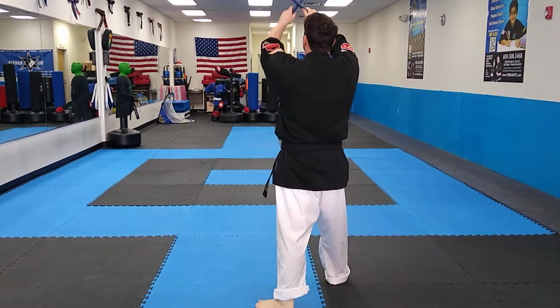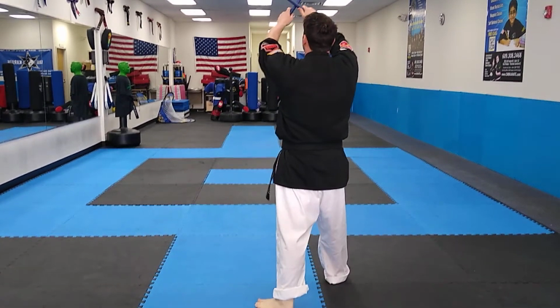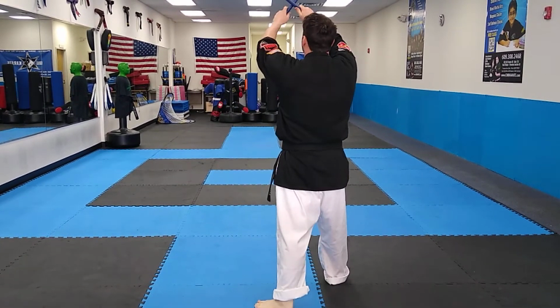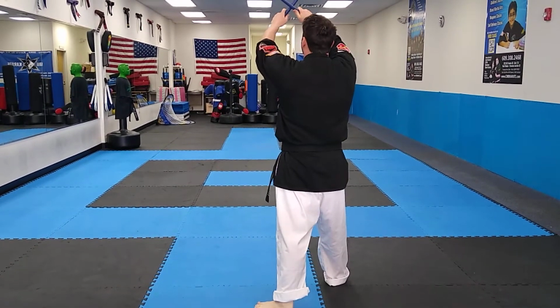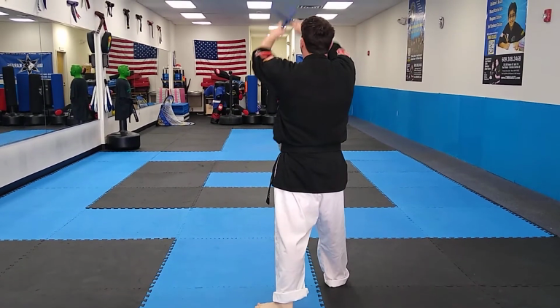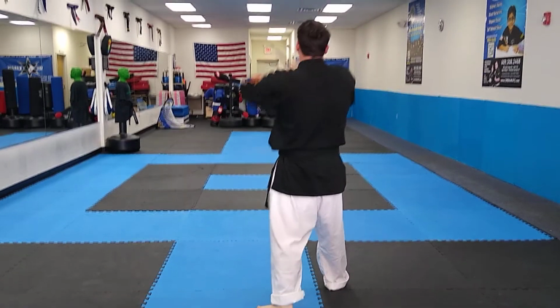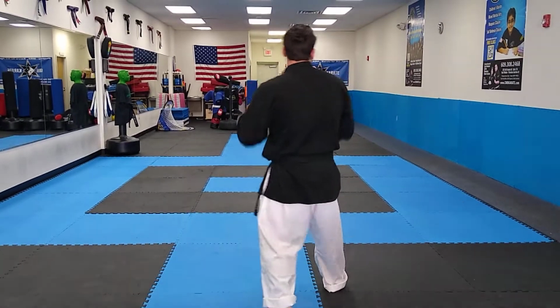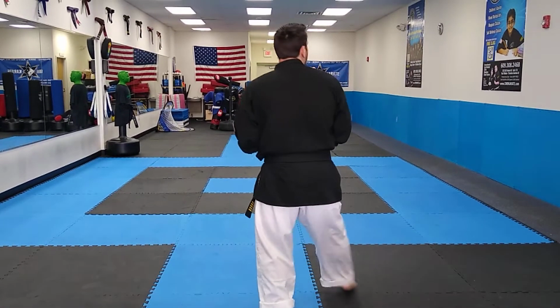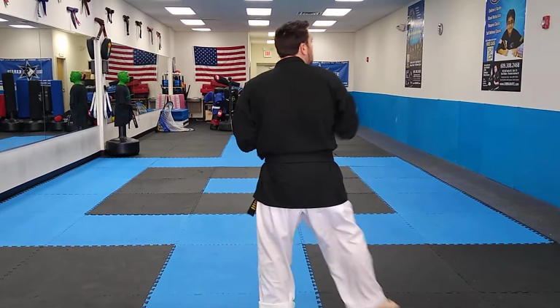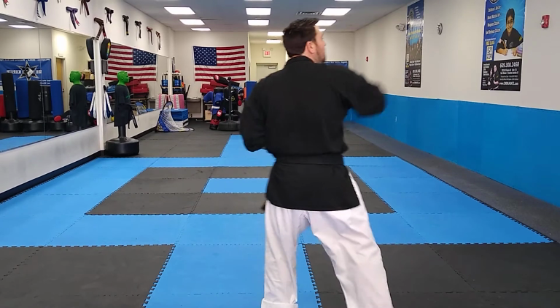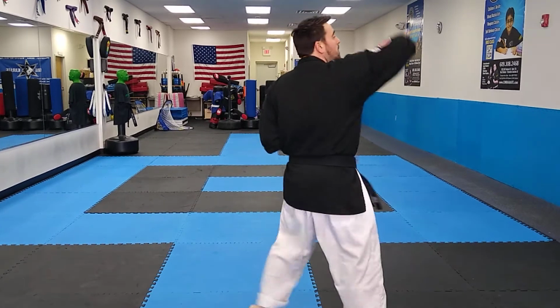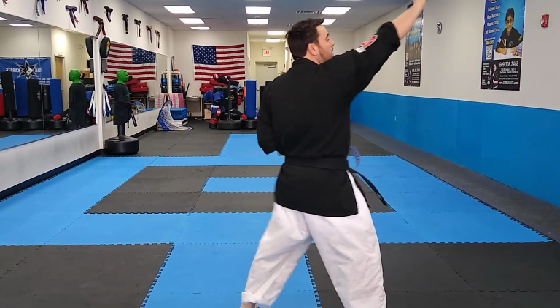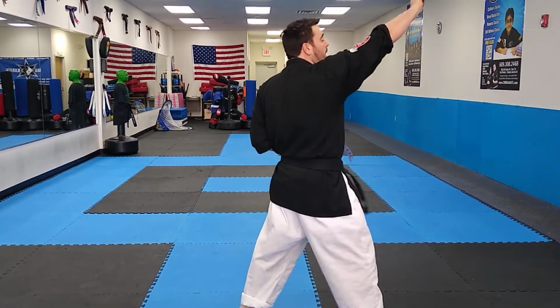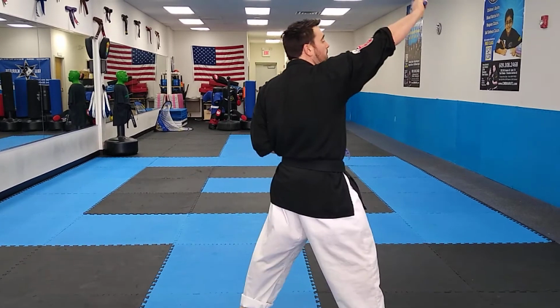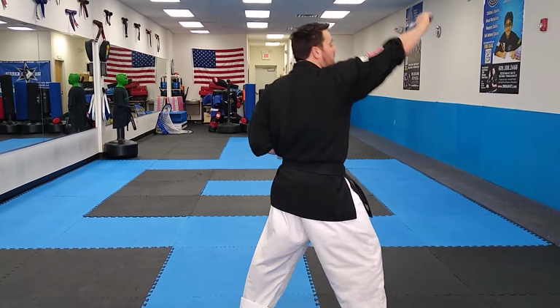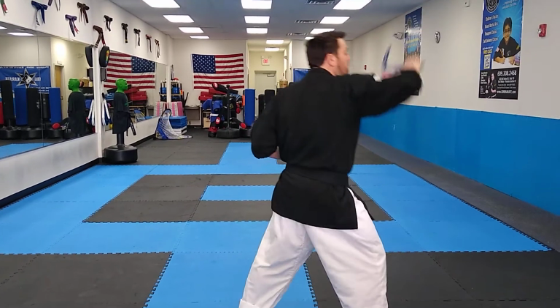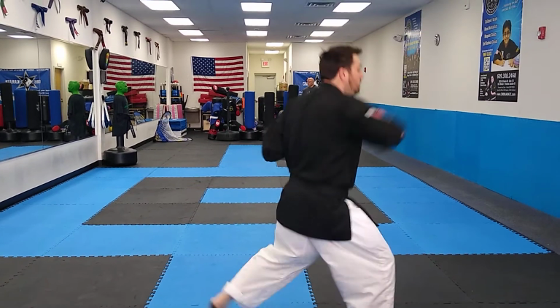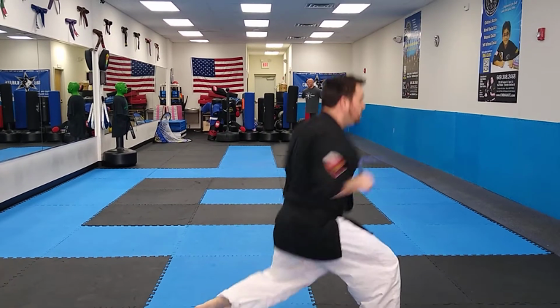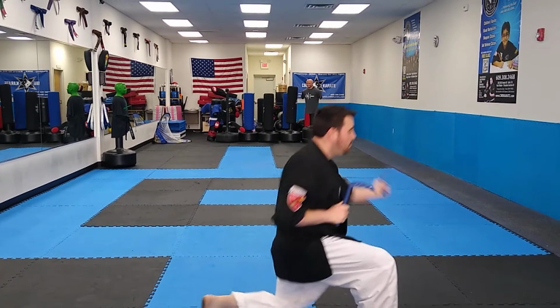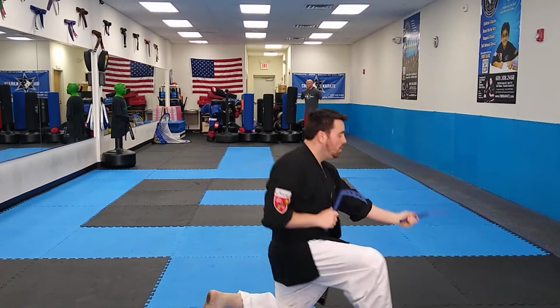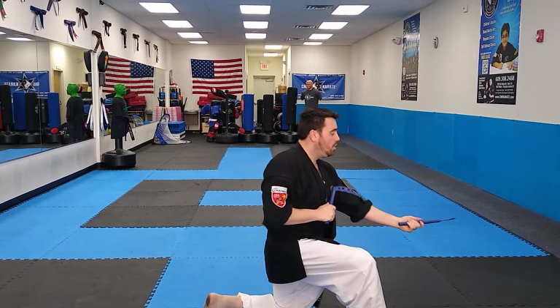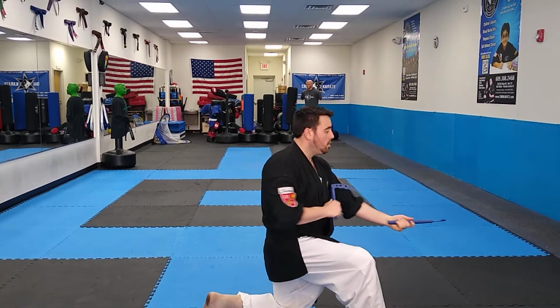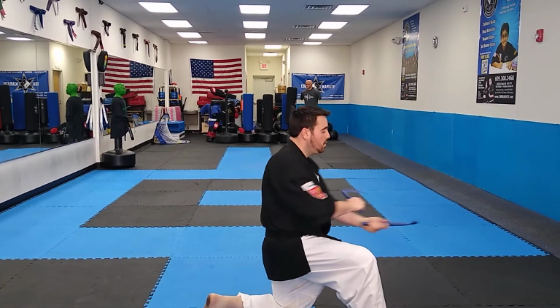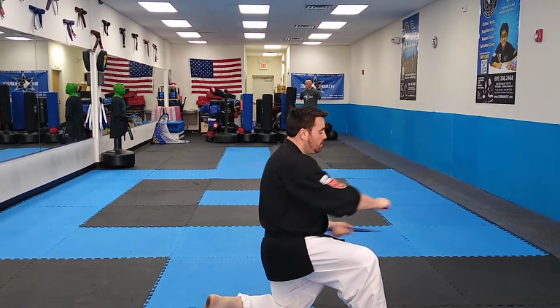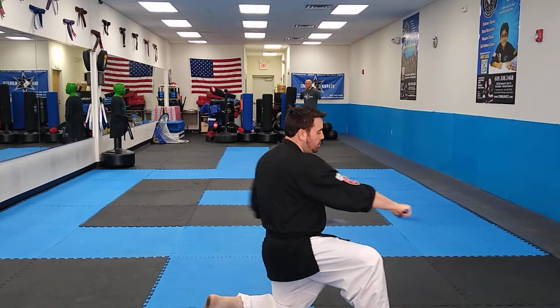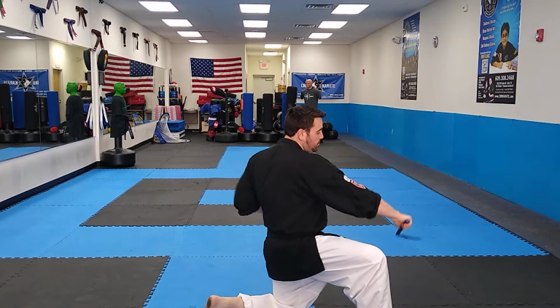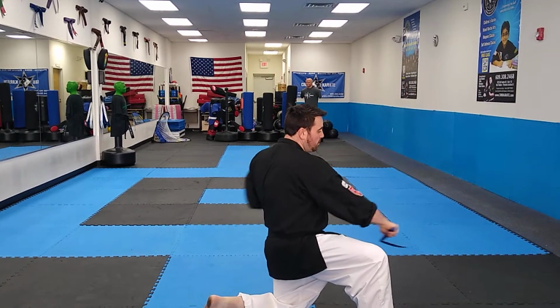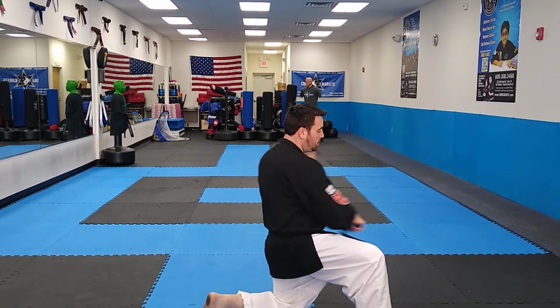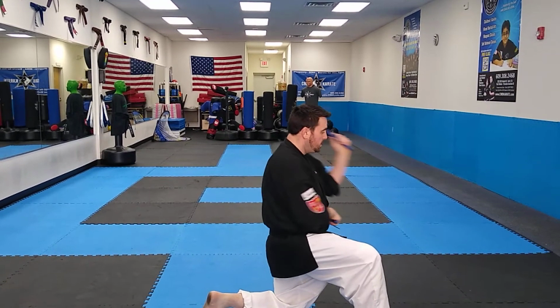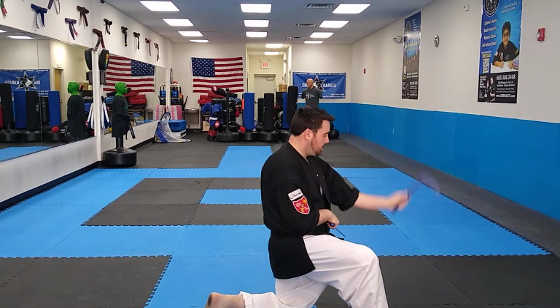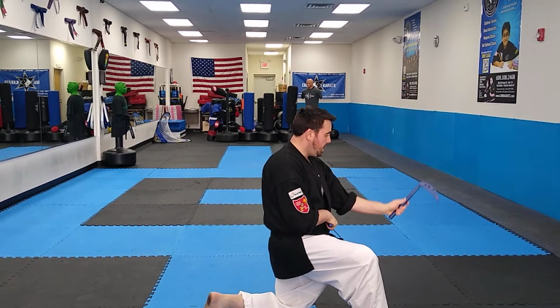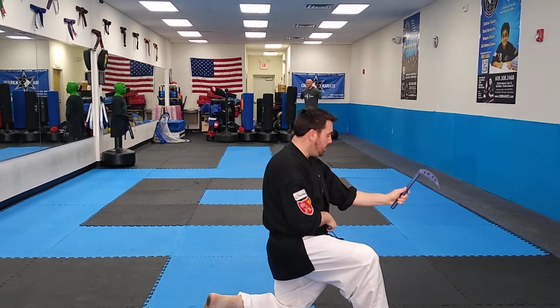High X block. High block. Hook. Push pull. Stab.